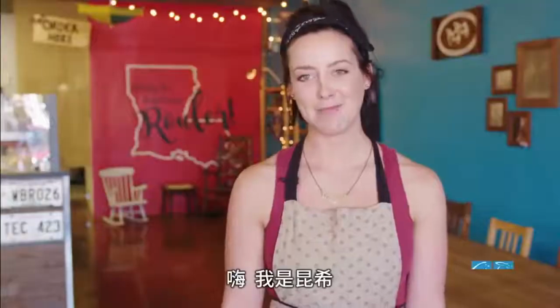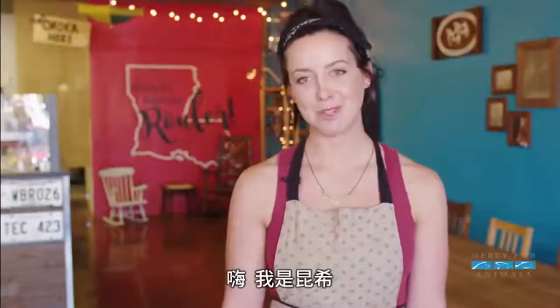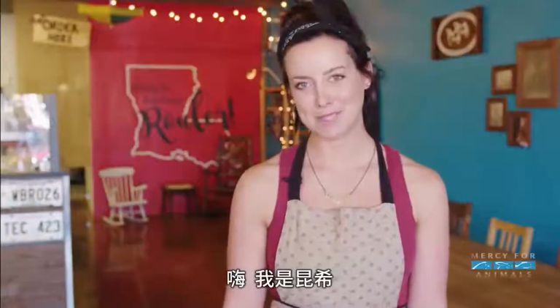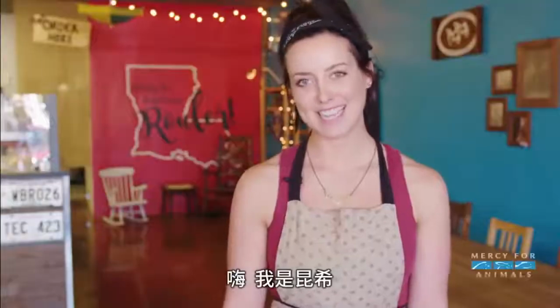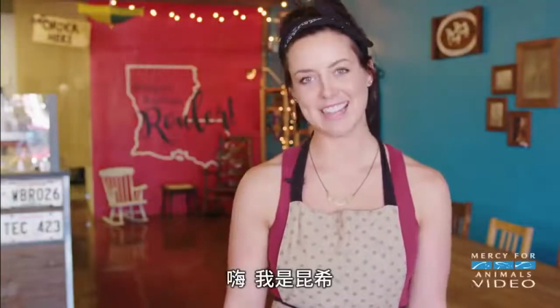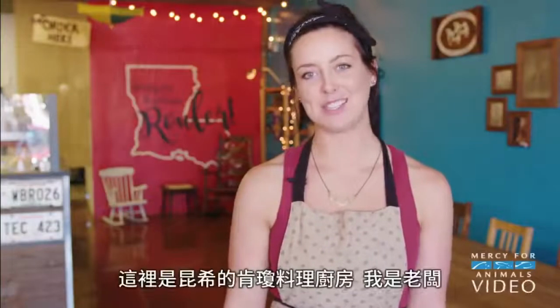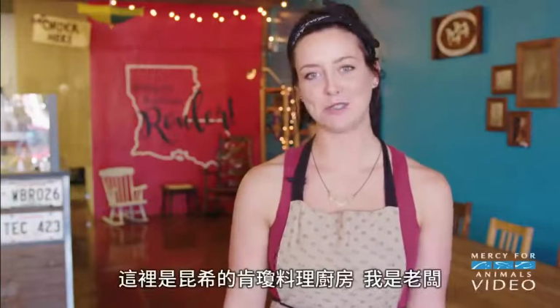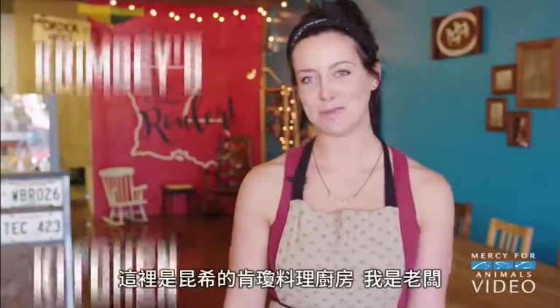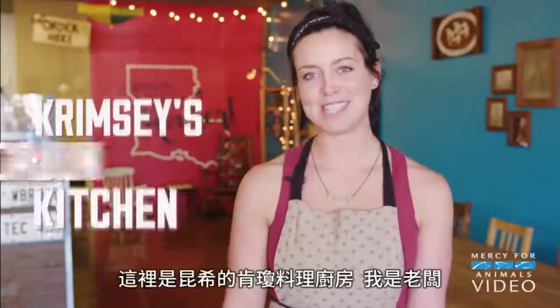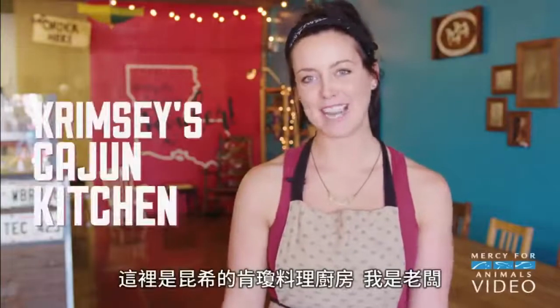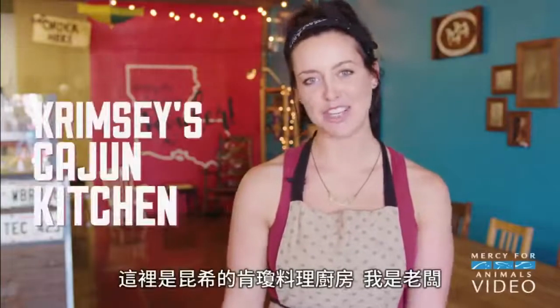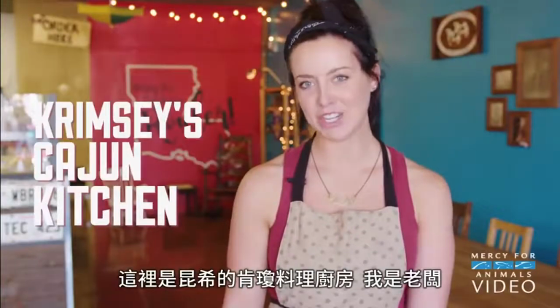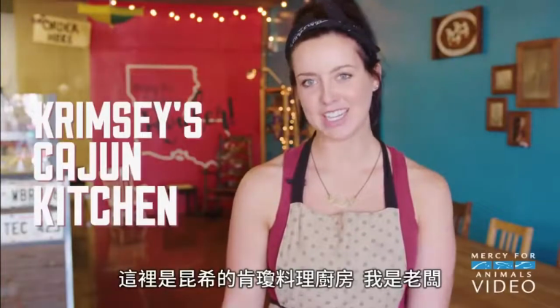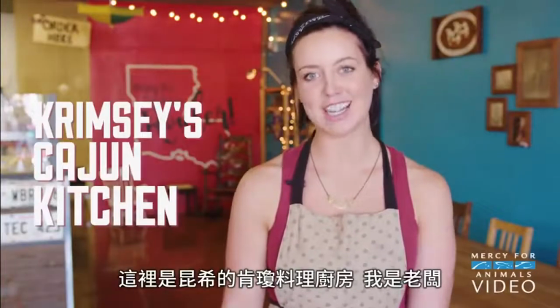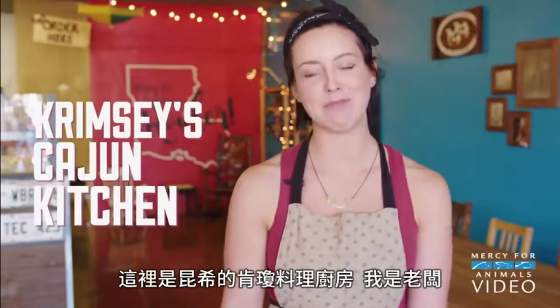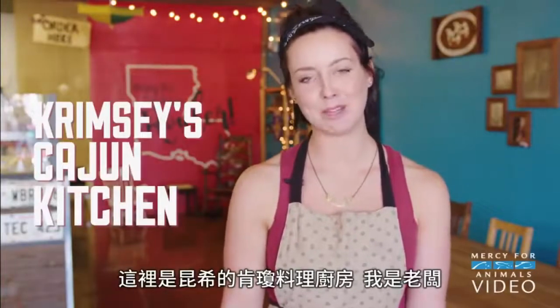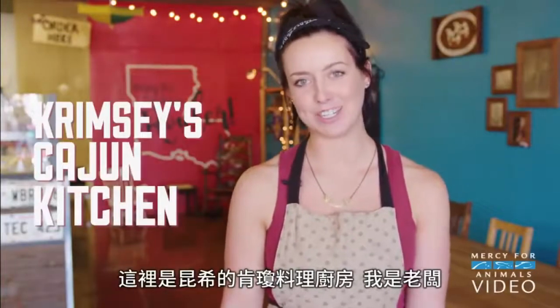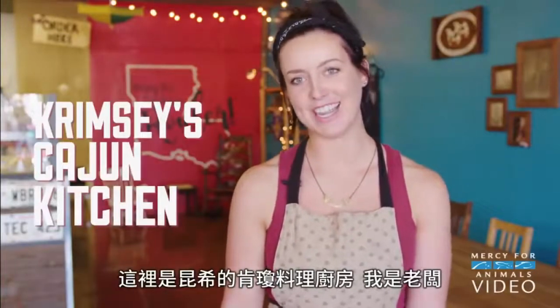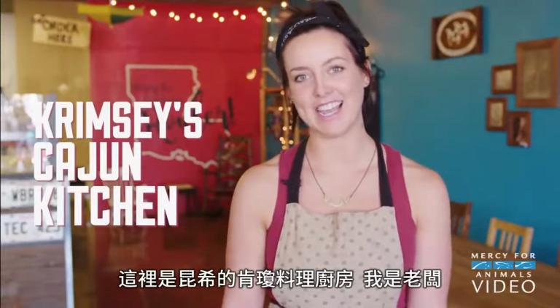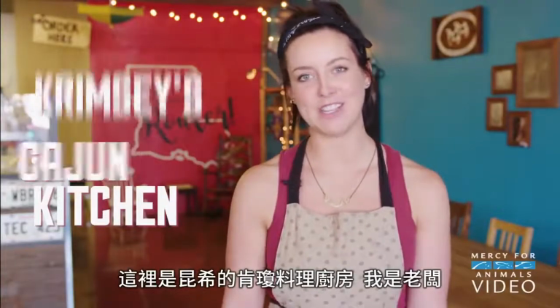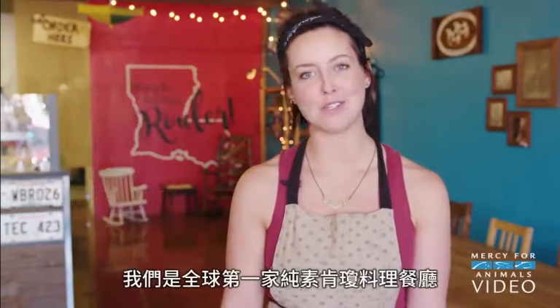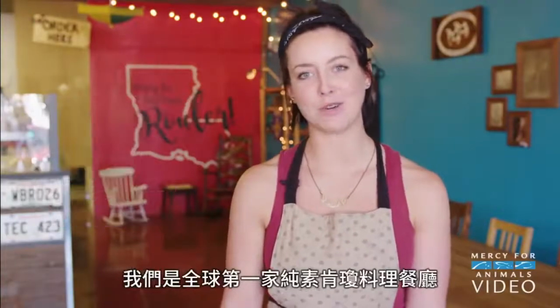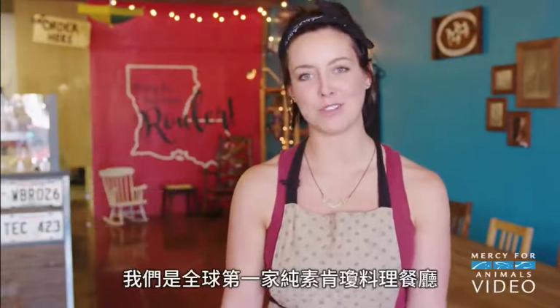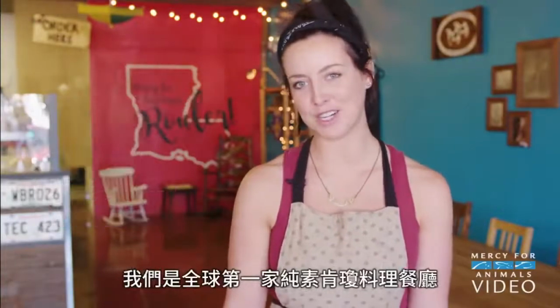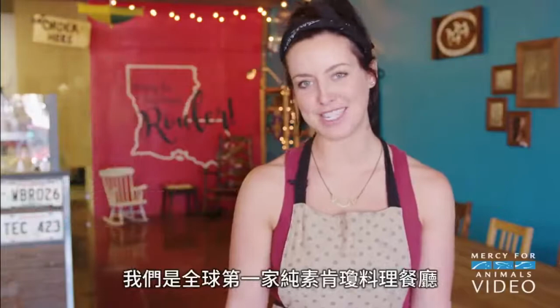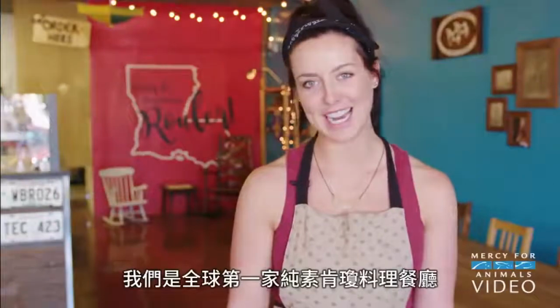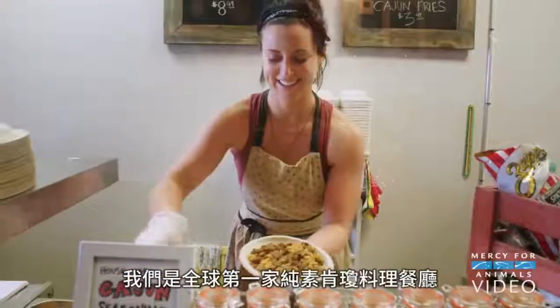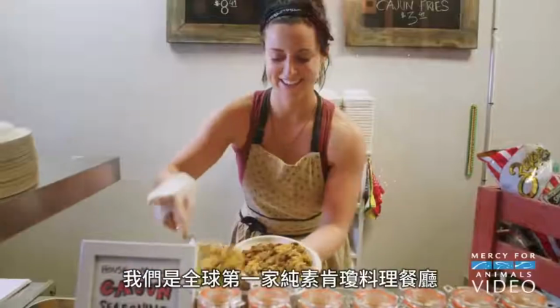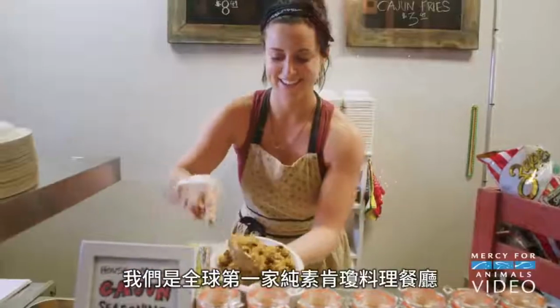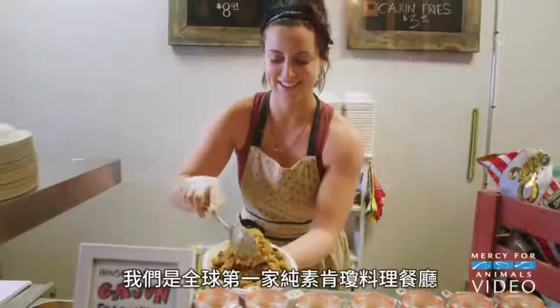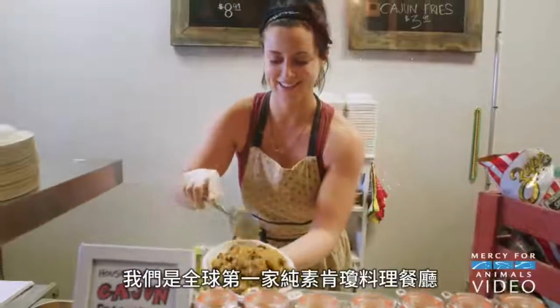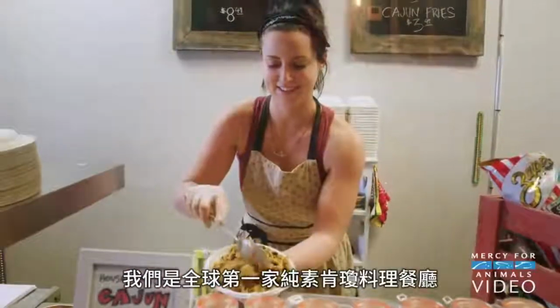Hi, I'm Crimsy, and this is Crimsy's Cajun Kitchen. I'm the owner, and this is the world's first Cajun vegan restaurant.